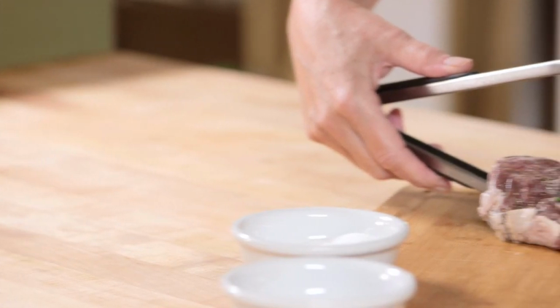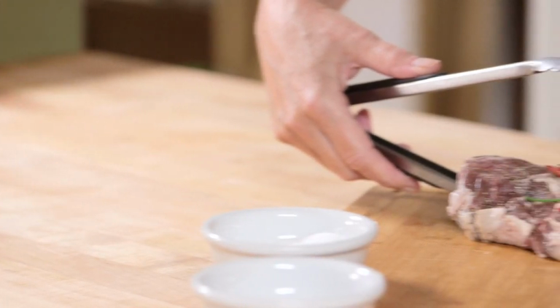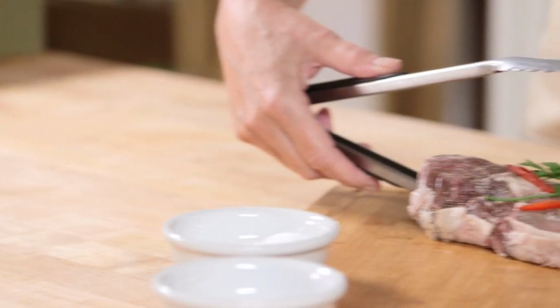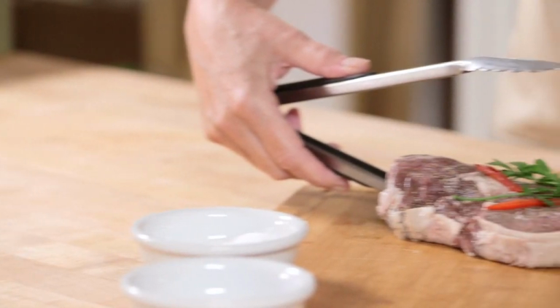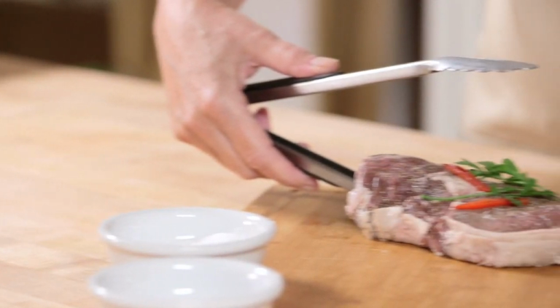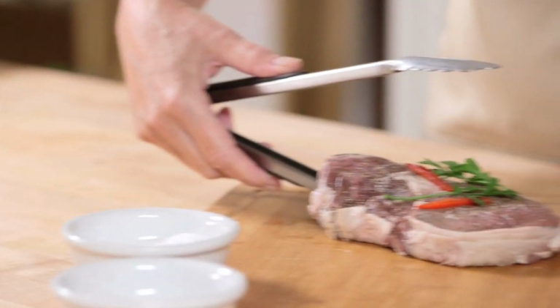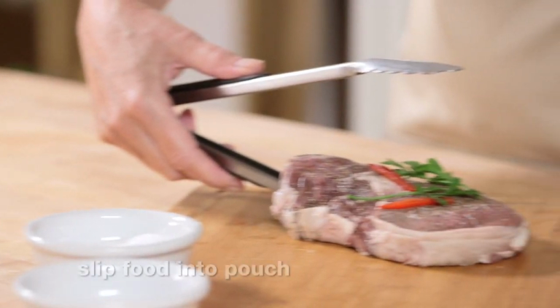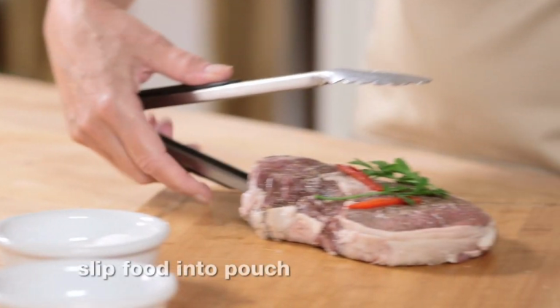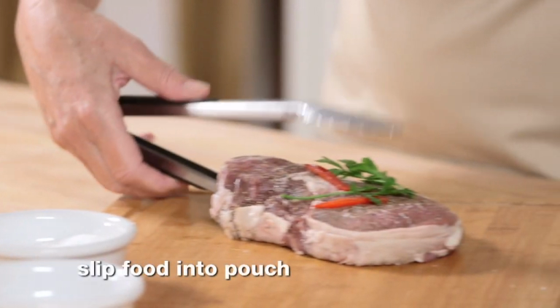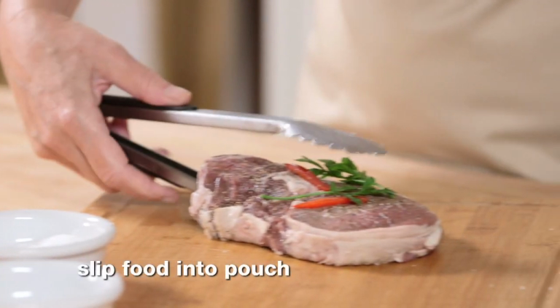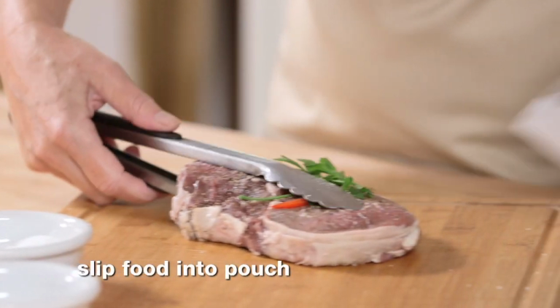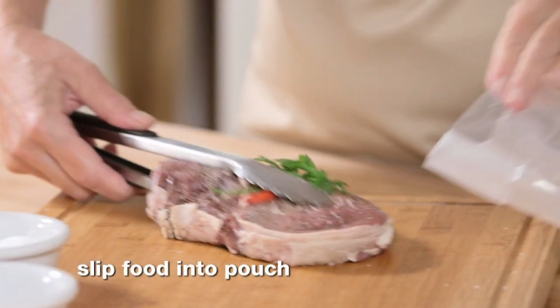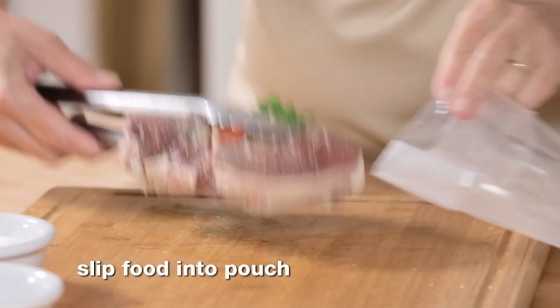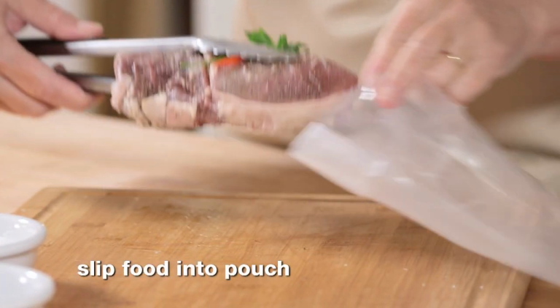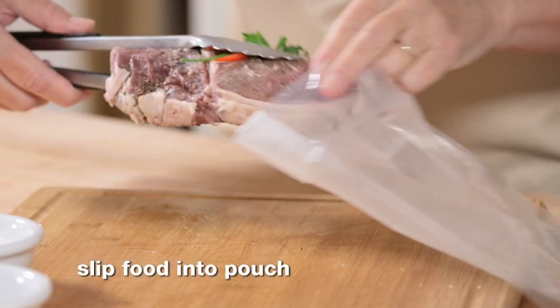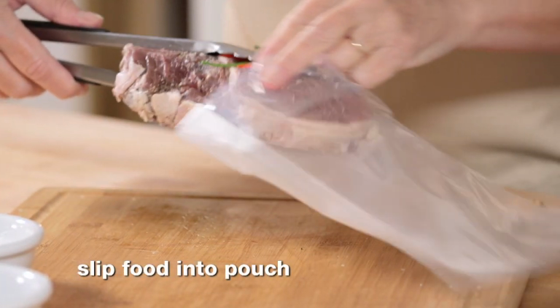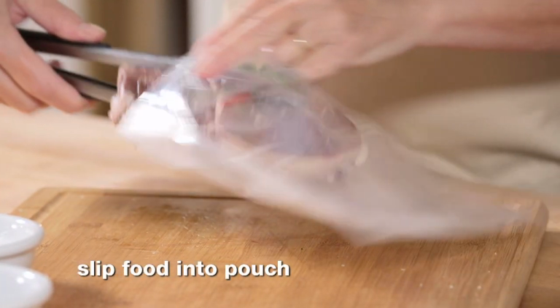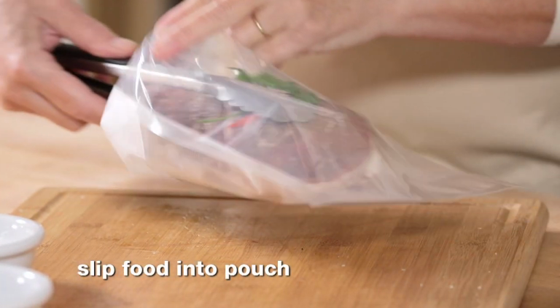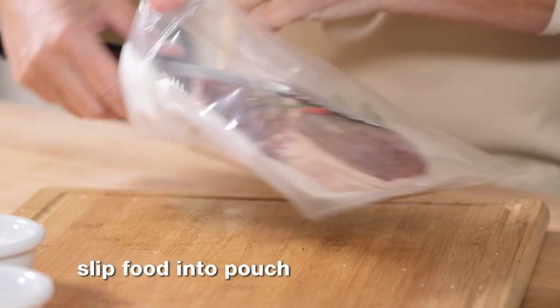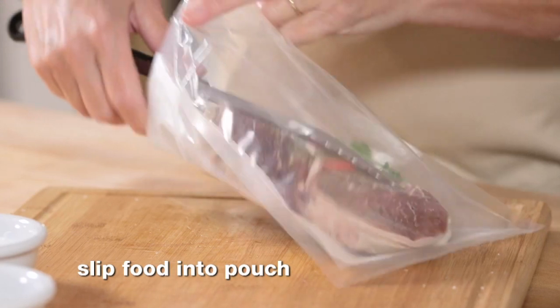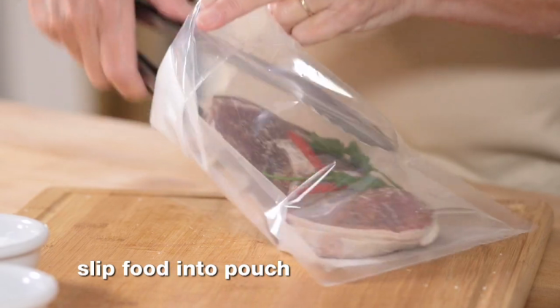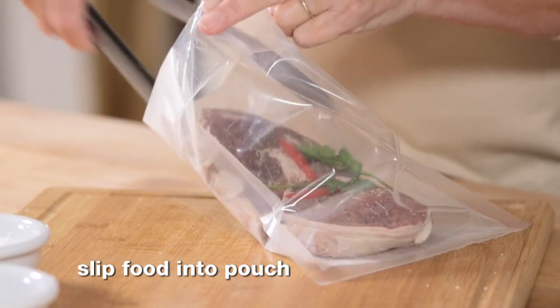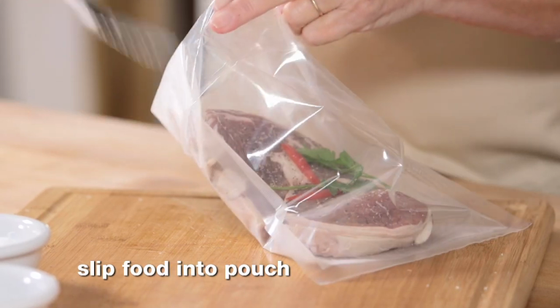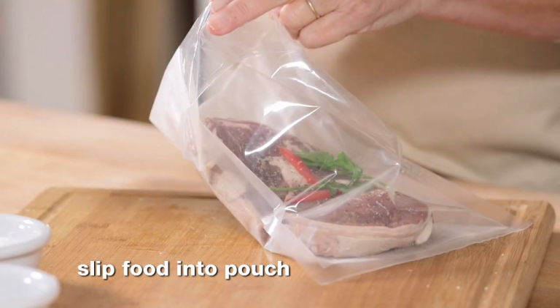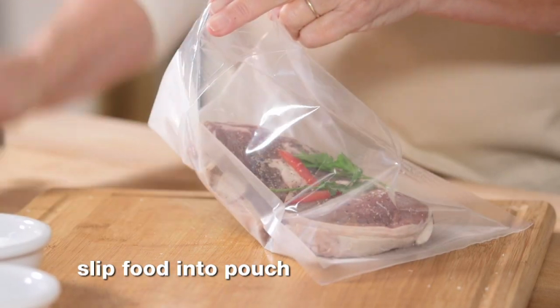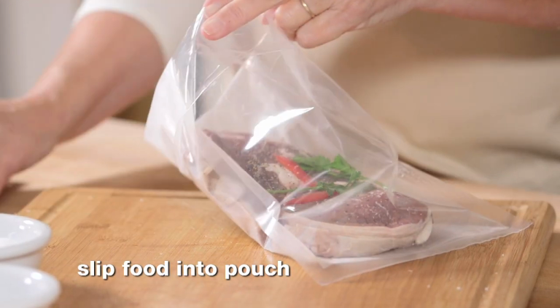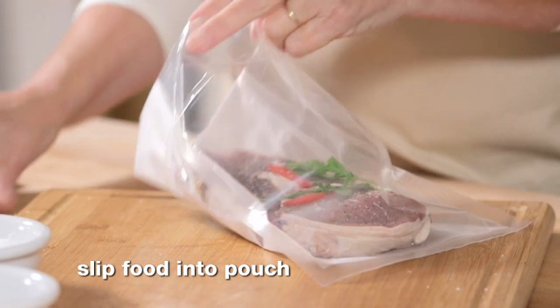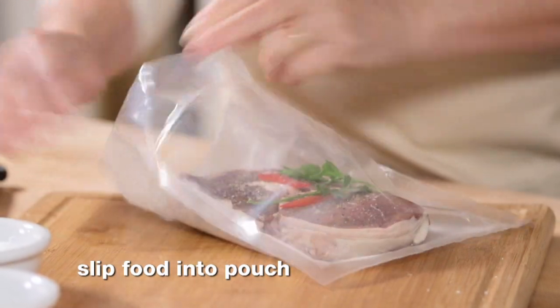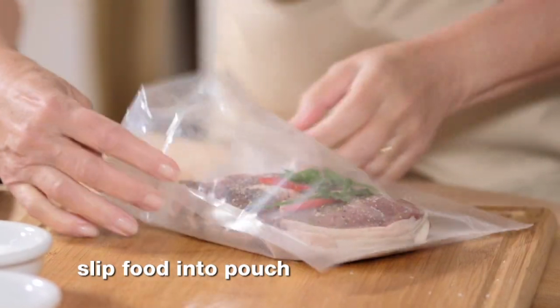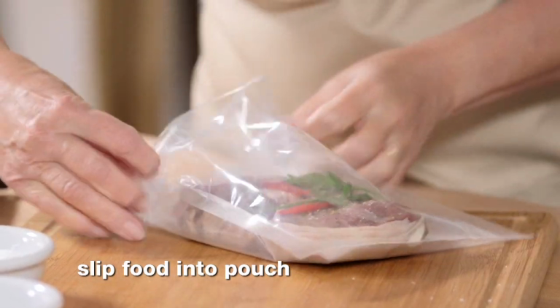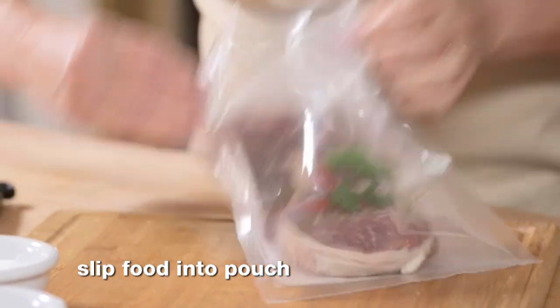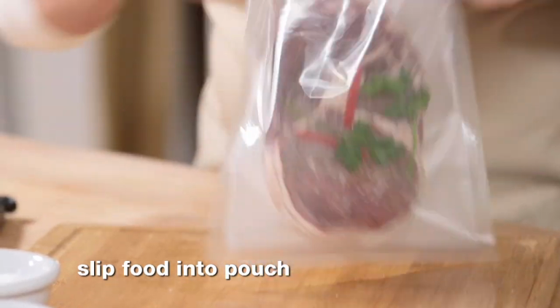Slip the food into a suitably sized food-grade cooking pouch. Now your pouch is ready to seal.